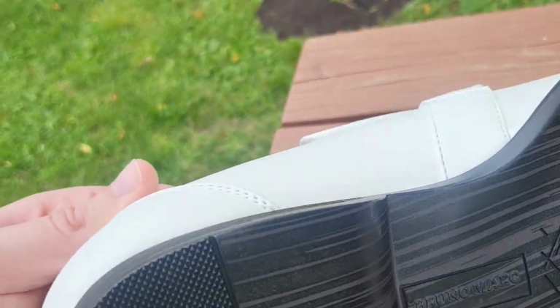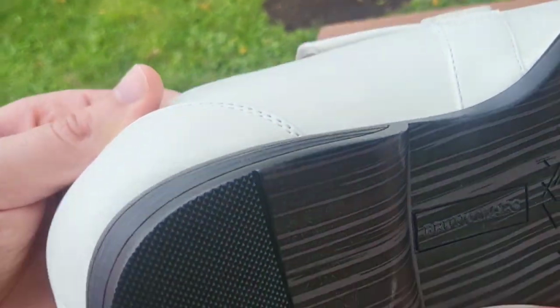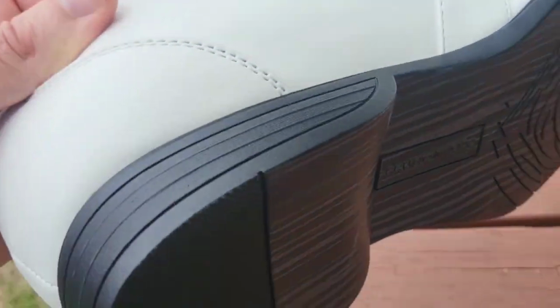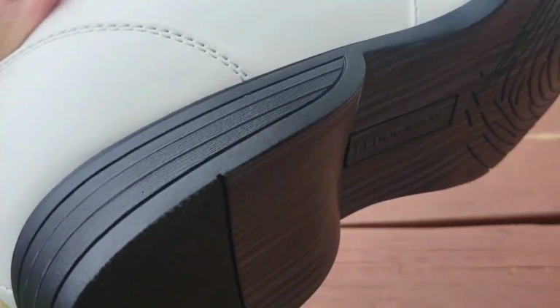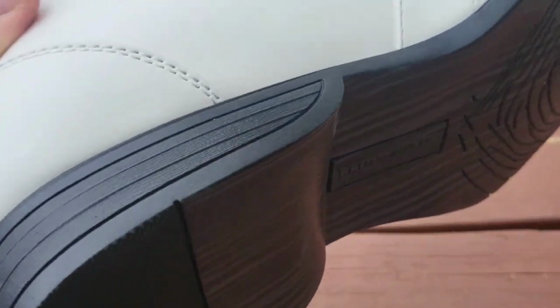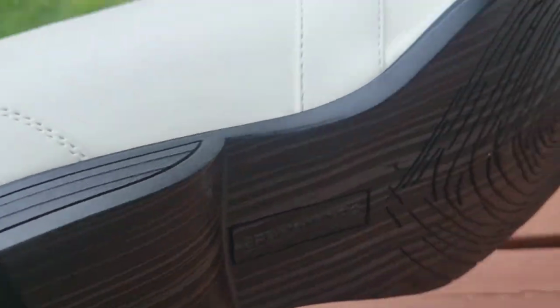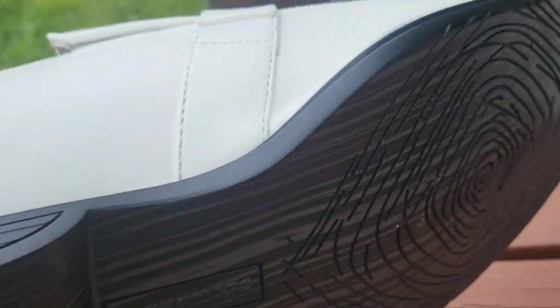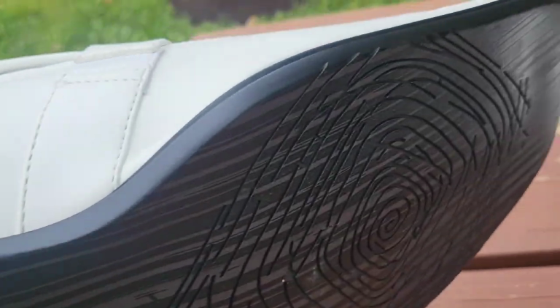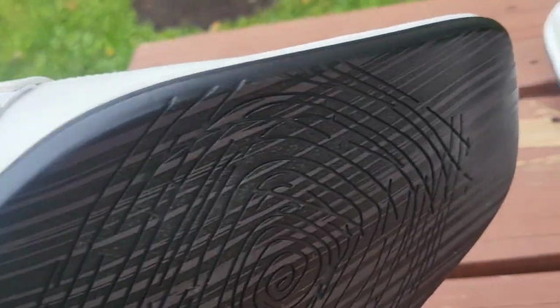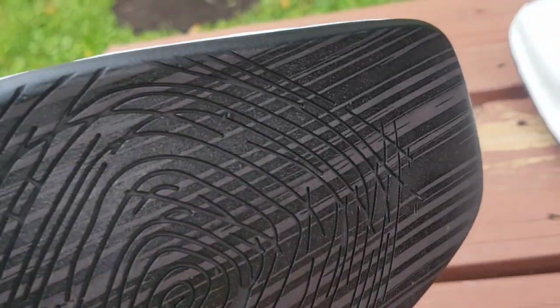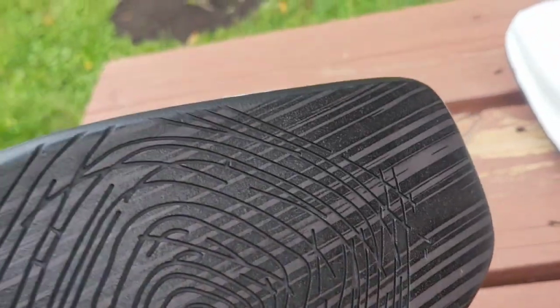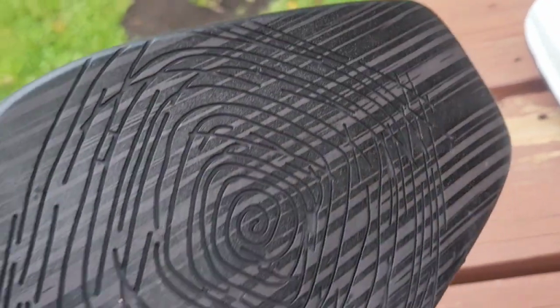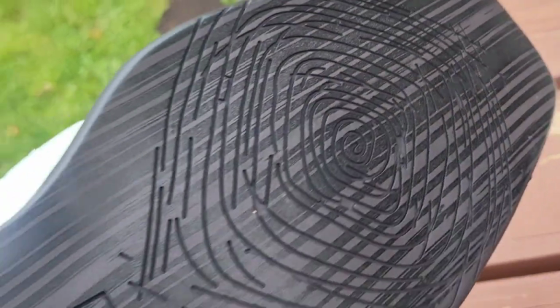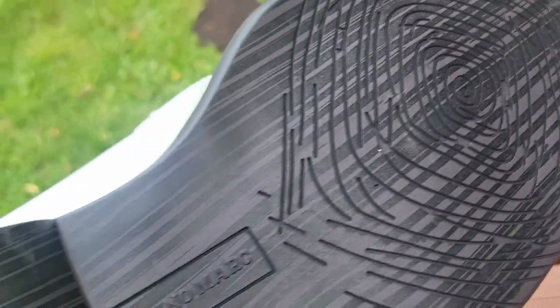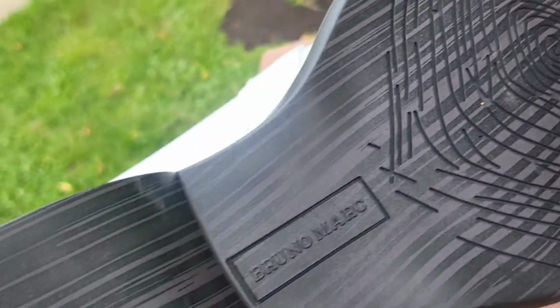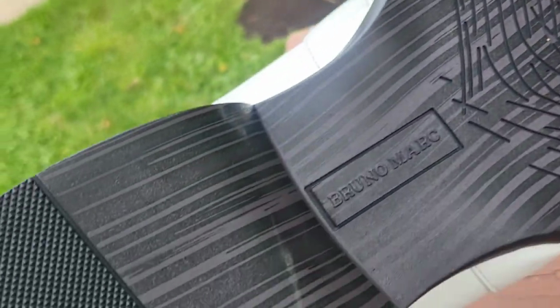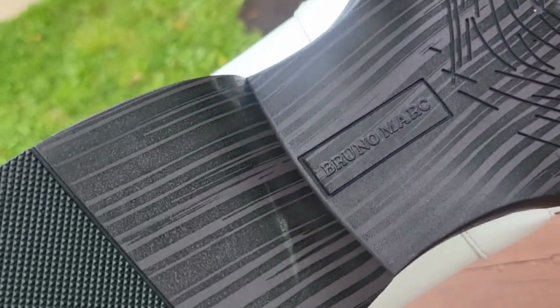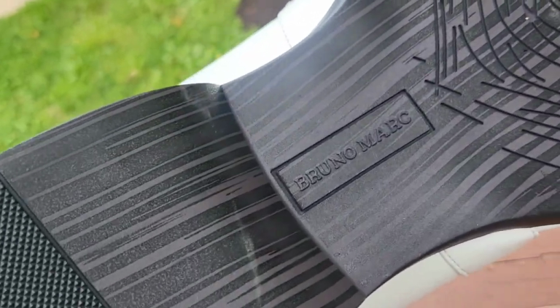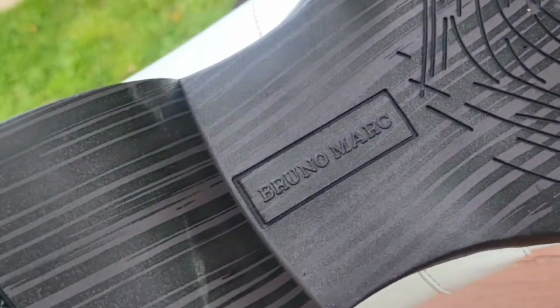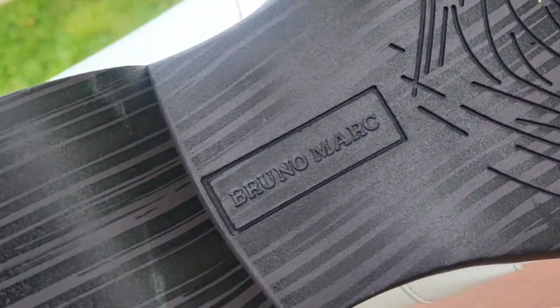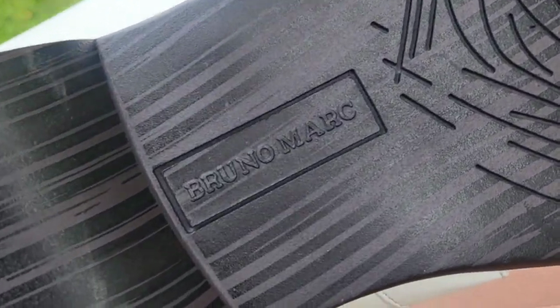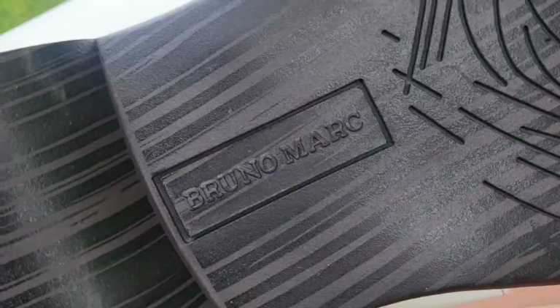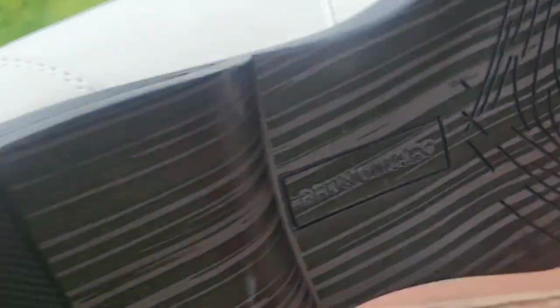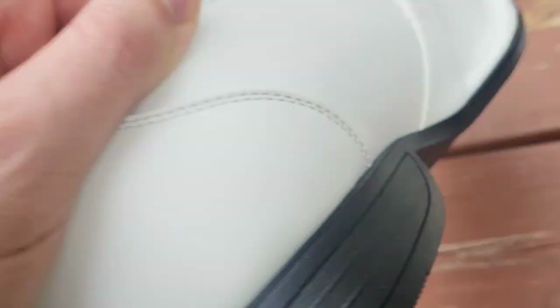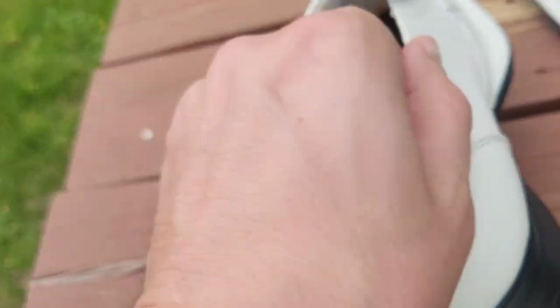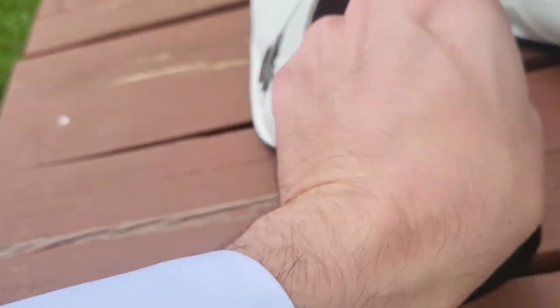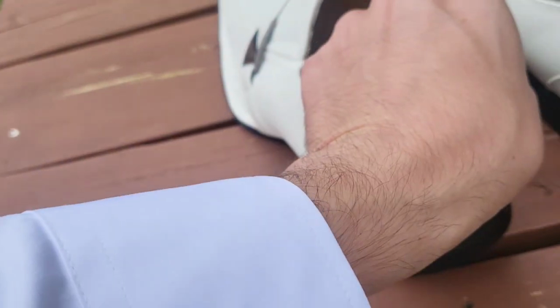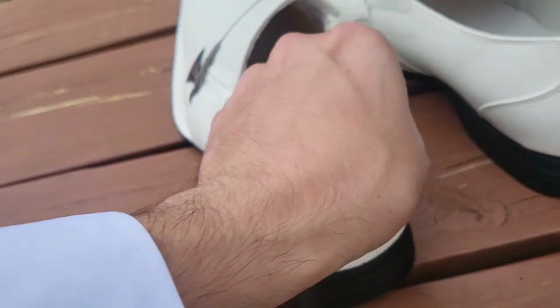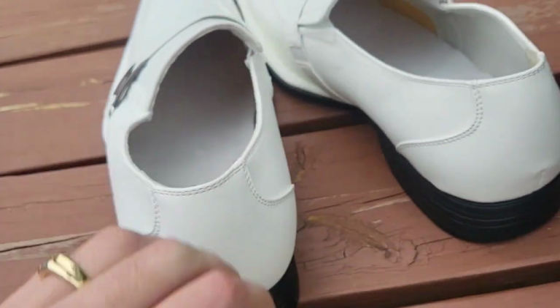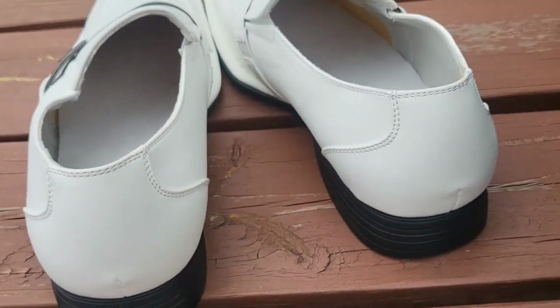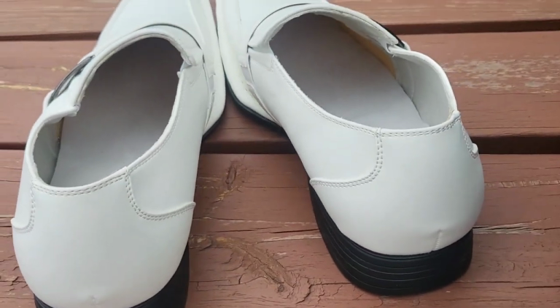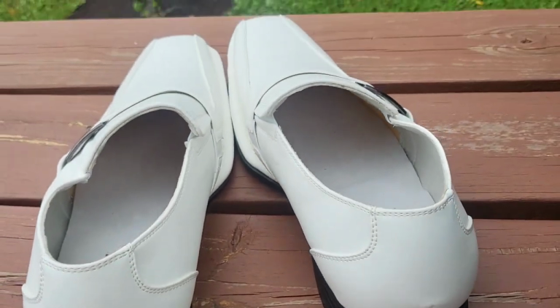Nice heel on them there, and great looking soles. Can't wait to try these out. Let's get them on.